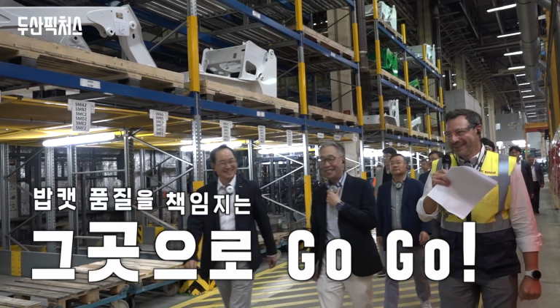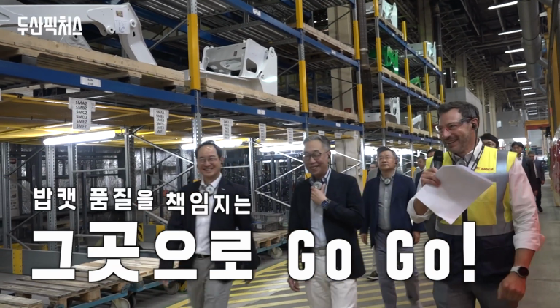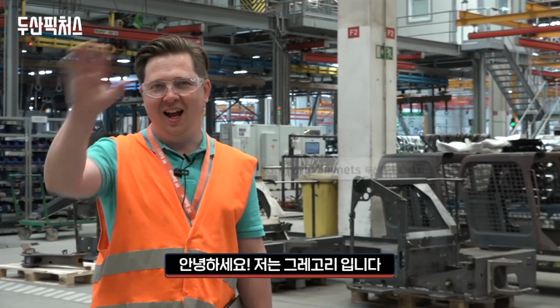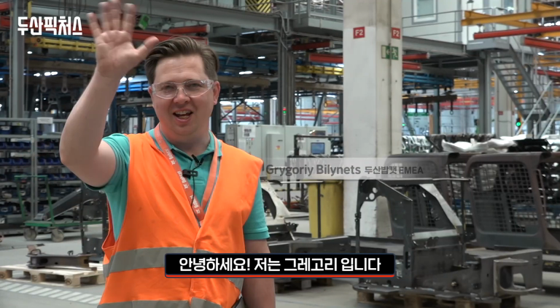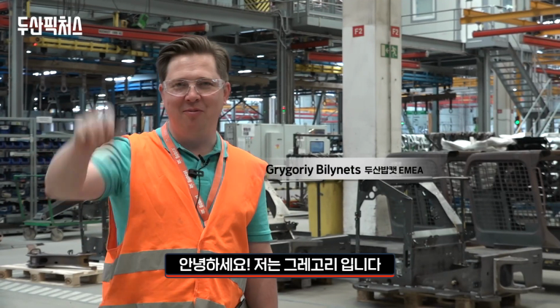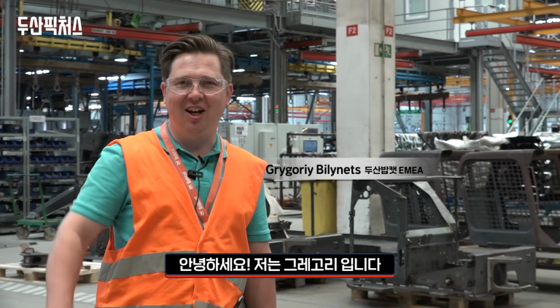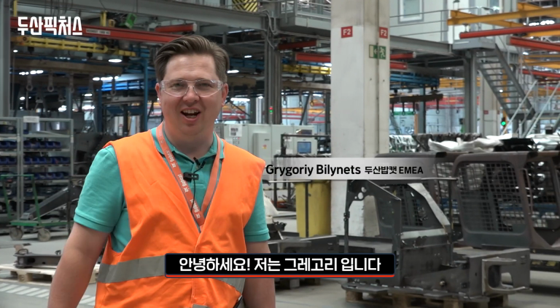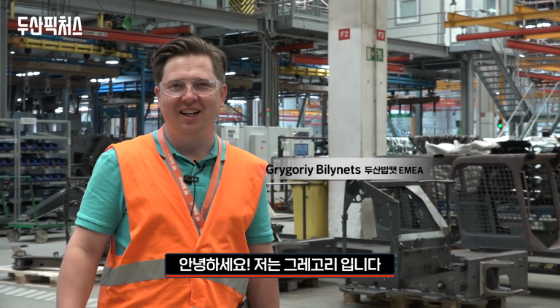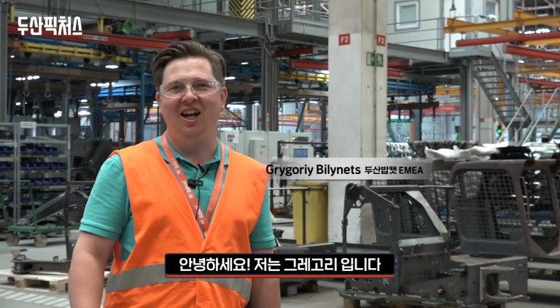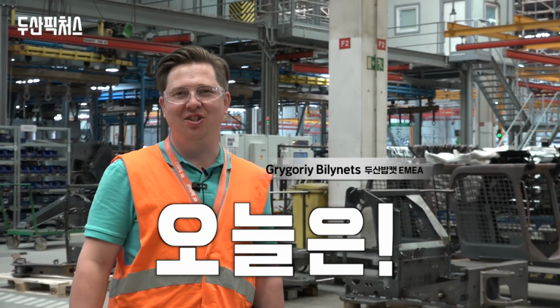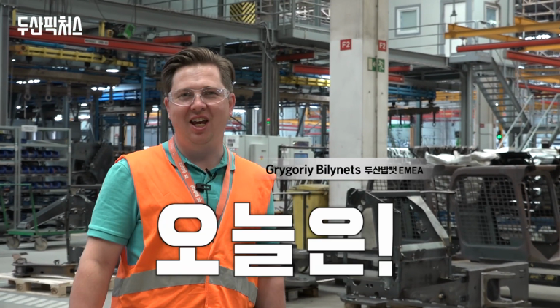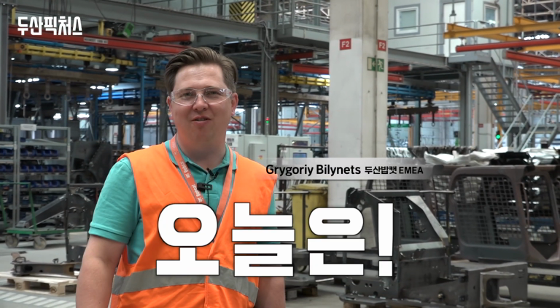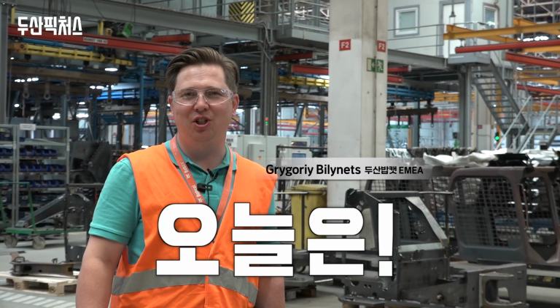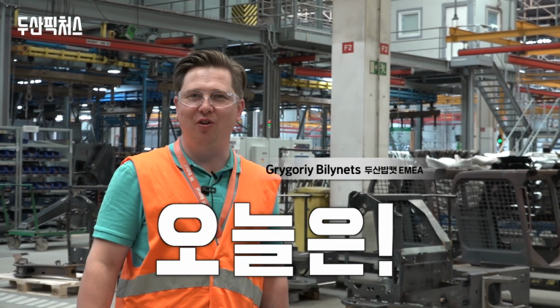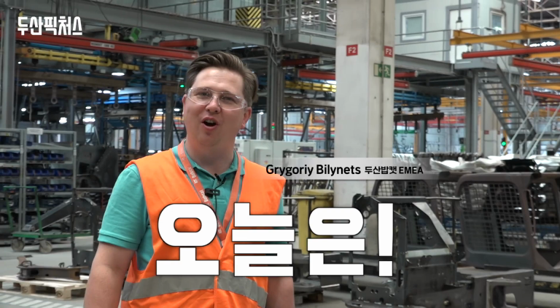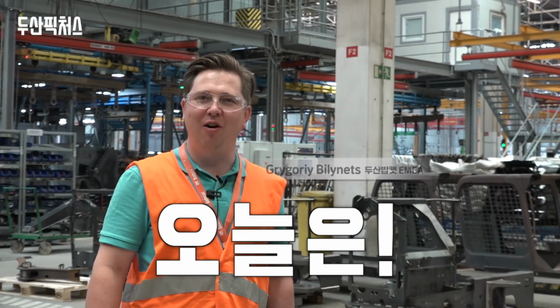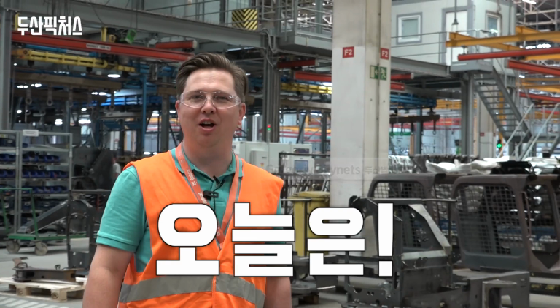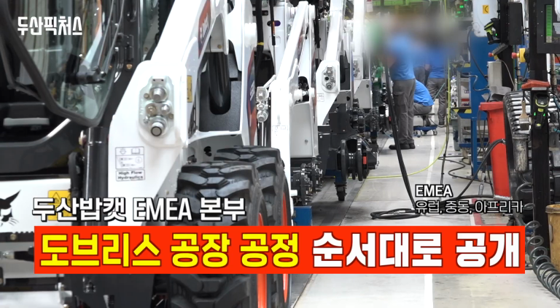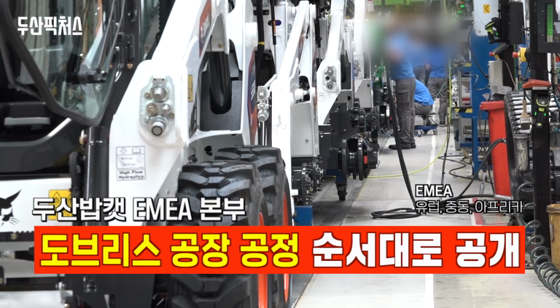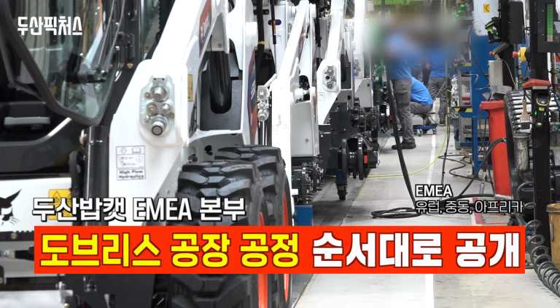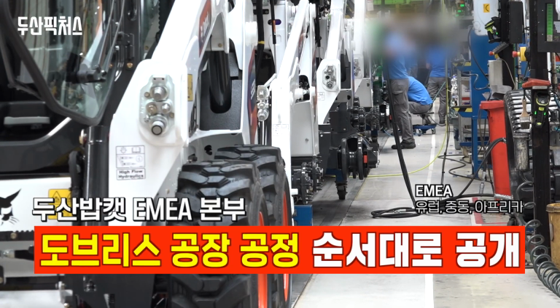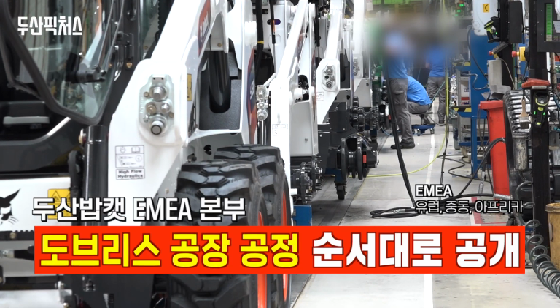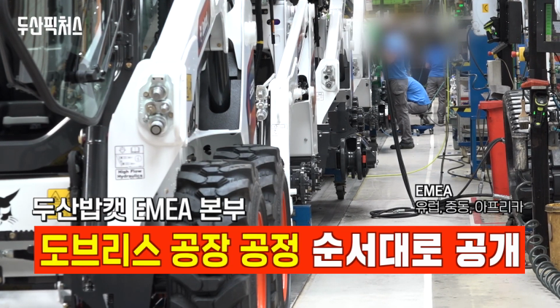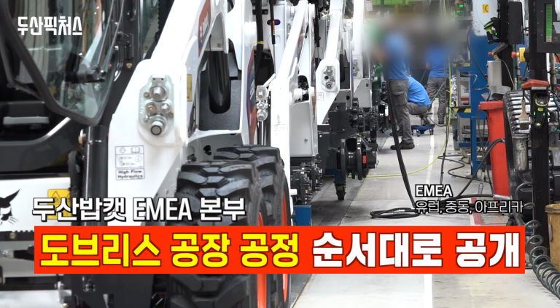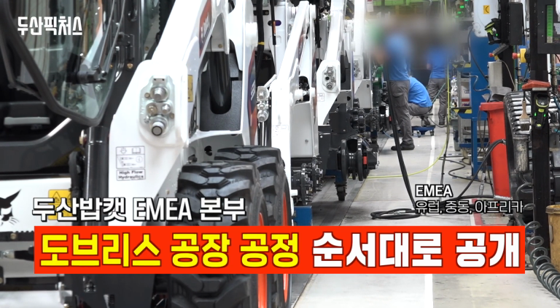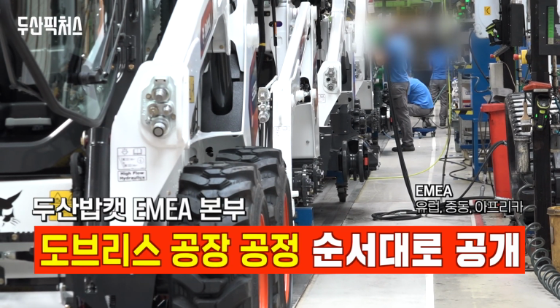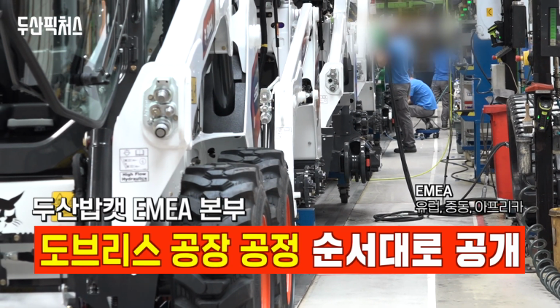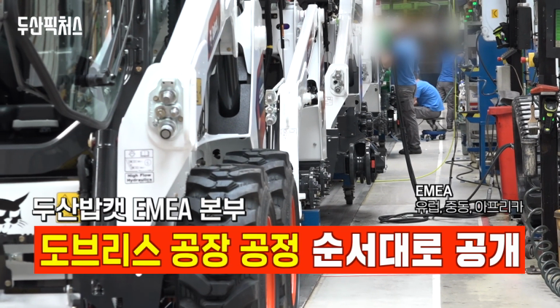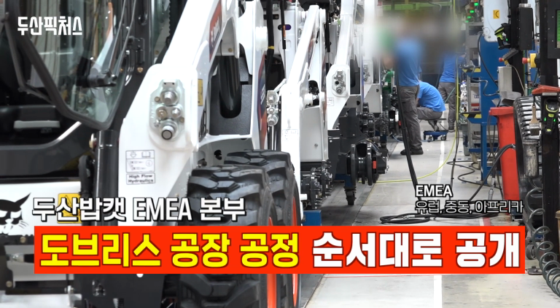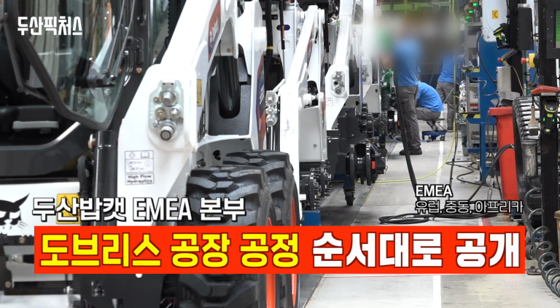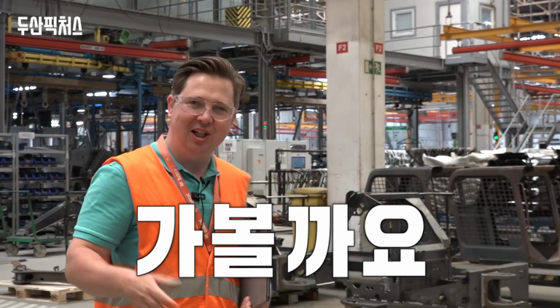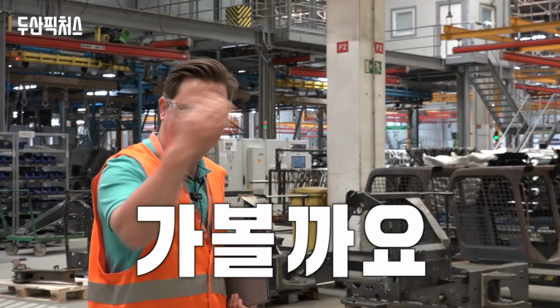Hi, I'm Gregory and today I will show you our Doosan Bobcat factory in Dobrys. Let's go.